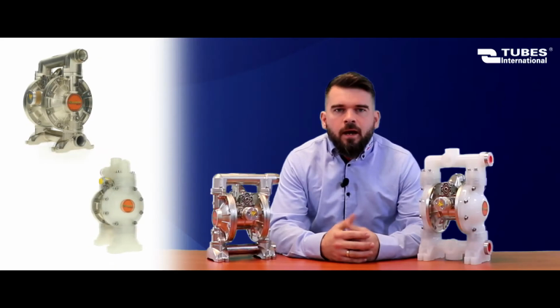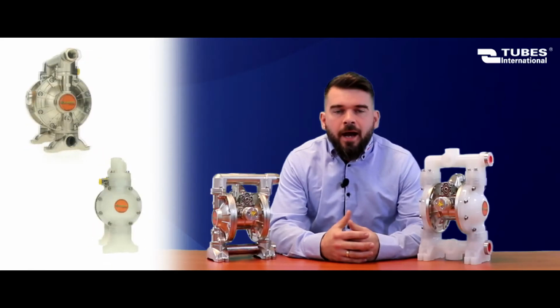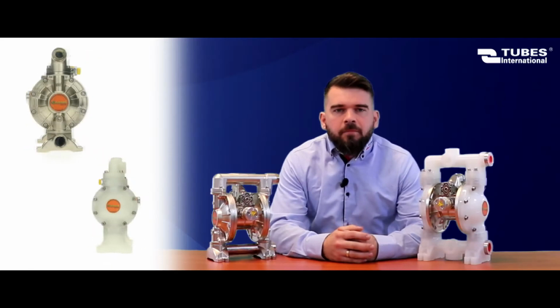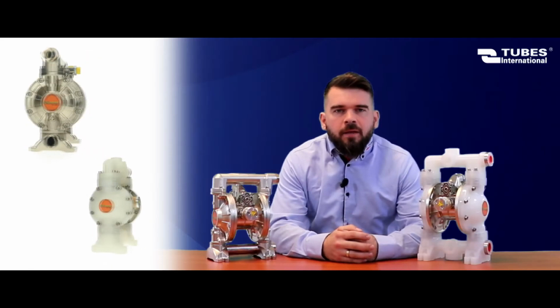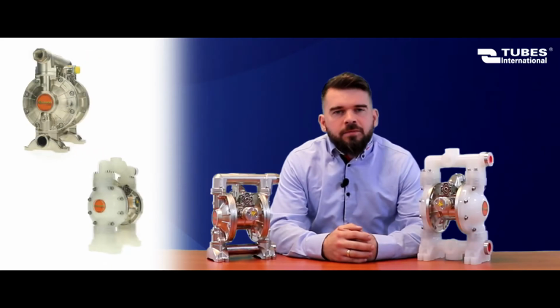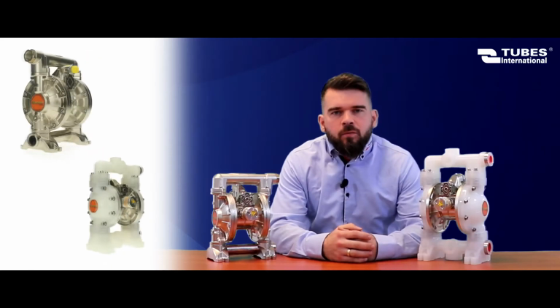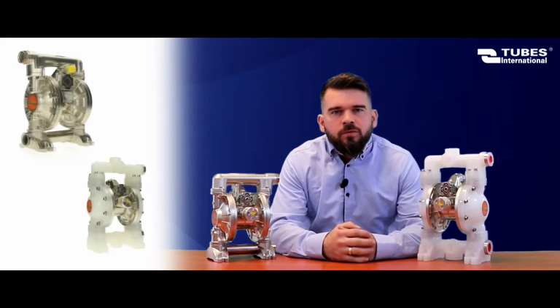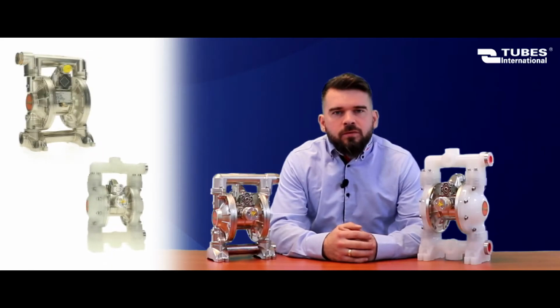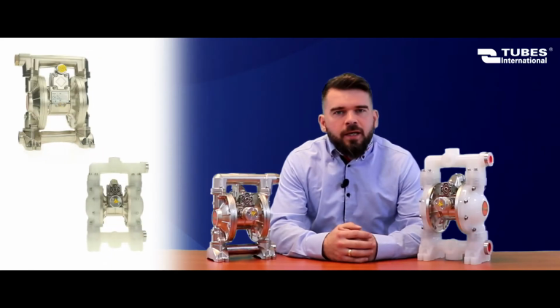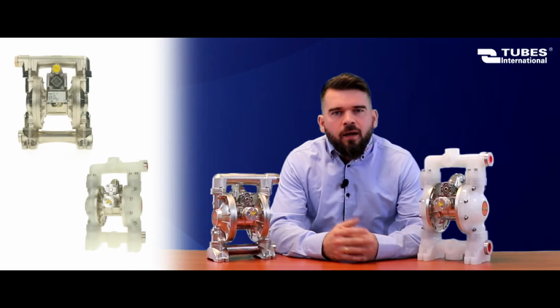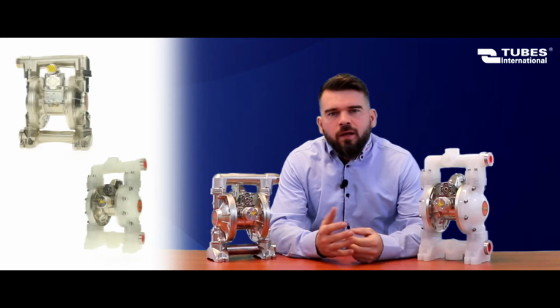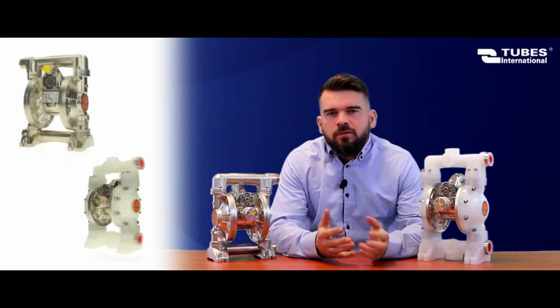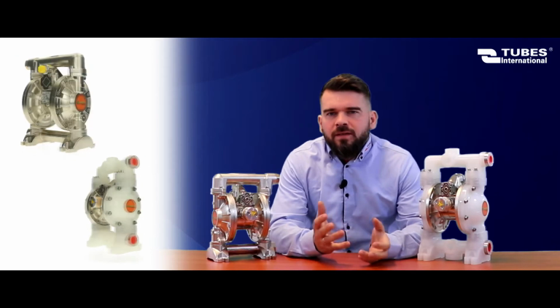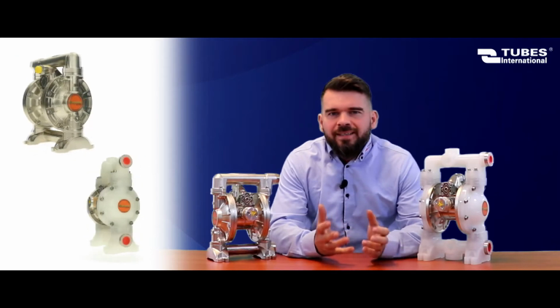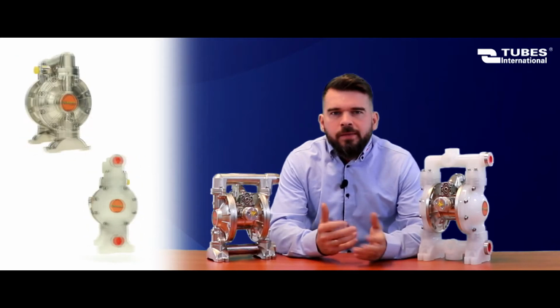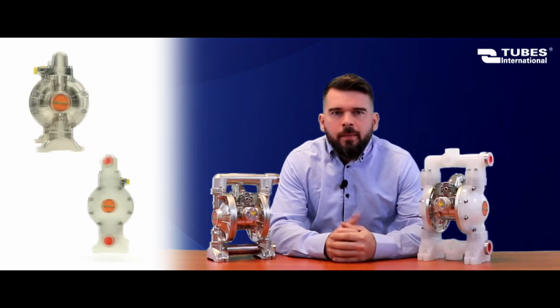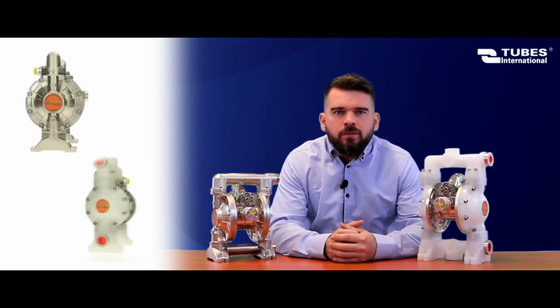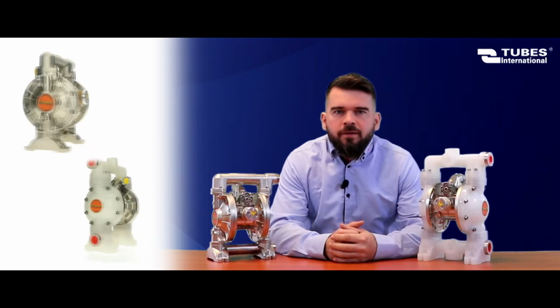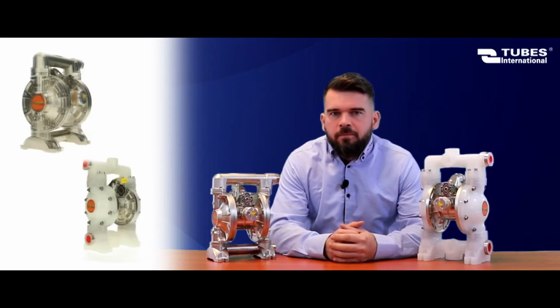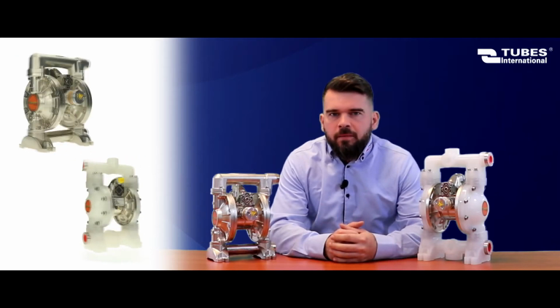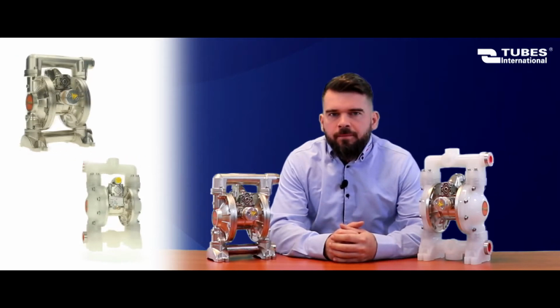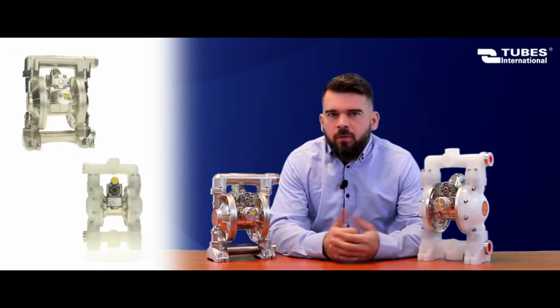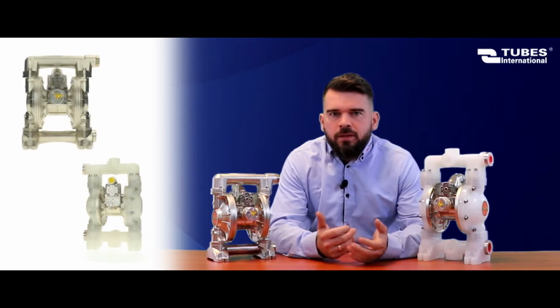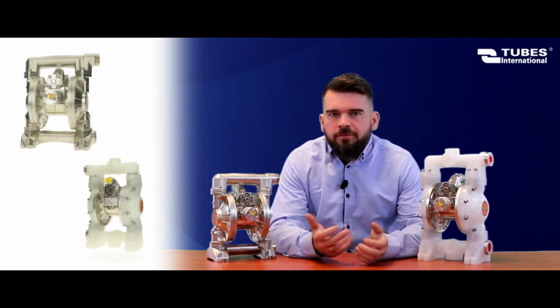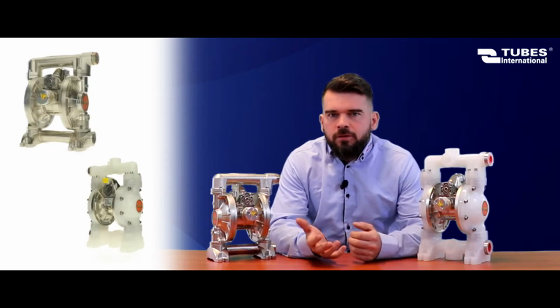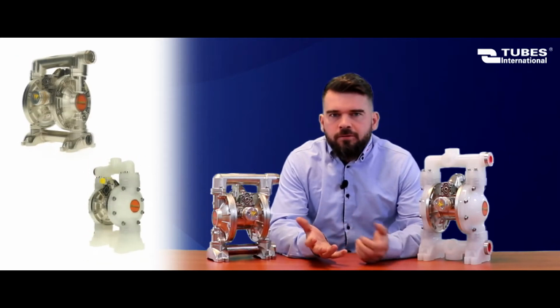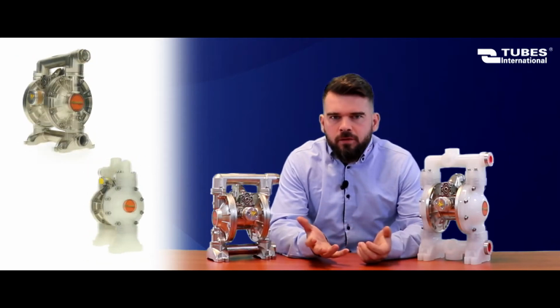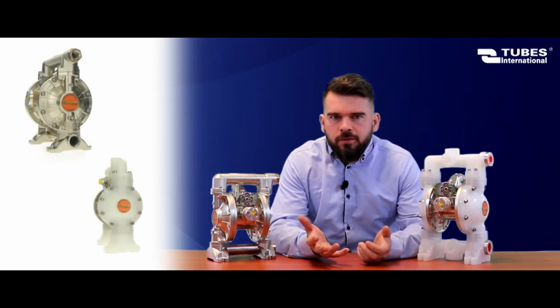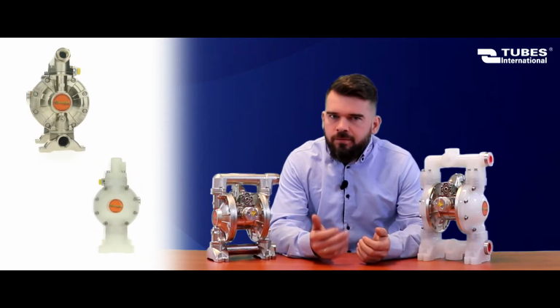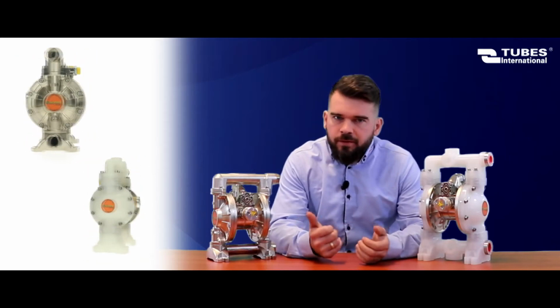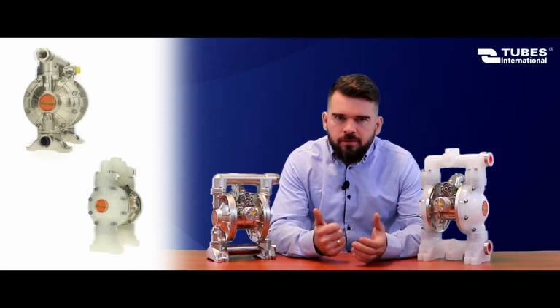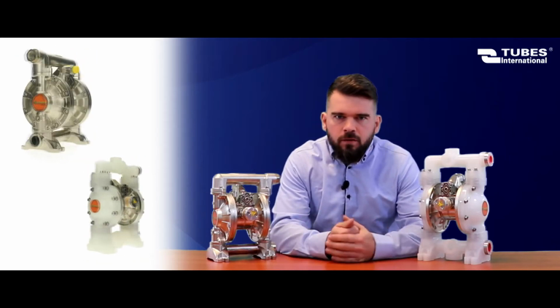Hi, my name is Mihom Rus. Today I would like to talk a little bit about diaphragm pumps. What are the features and functions?